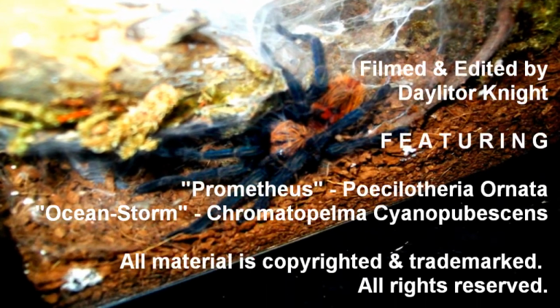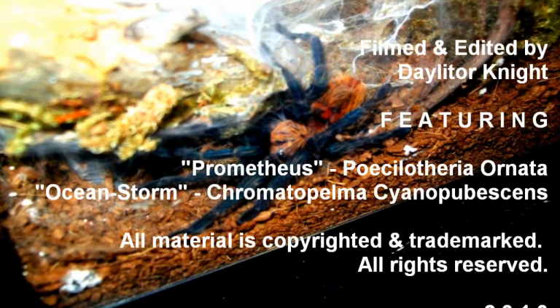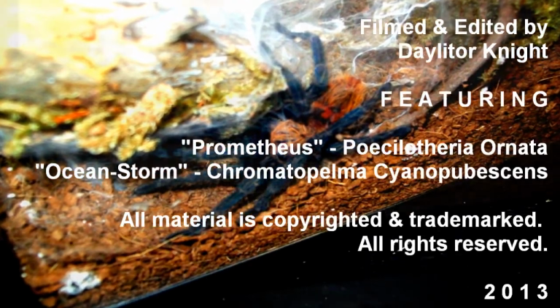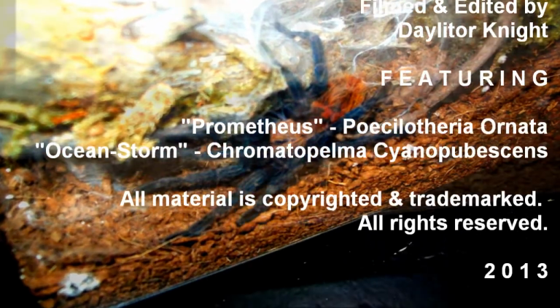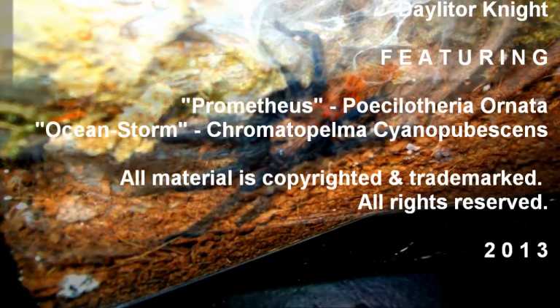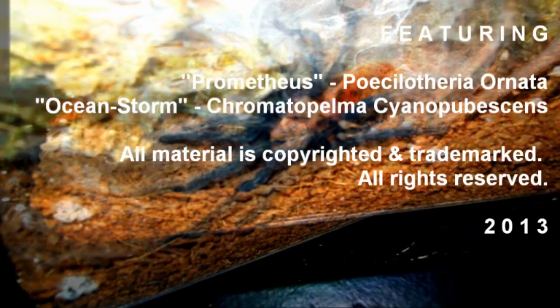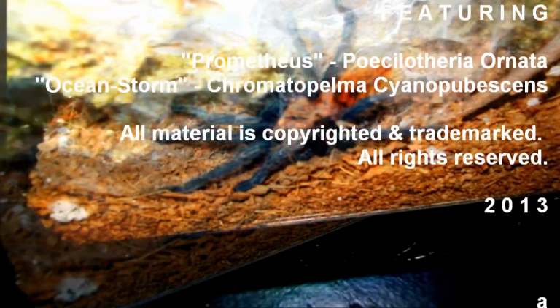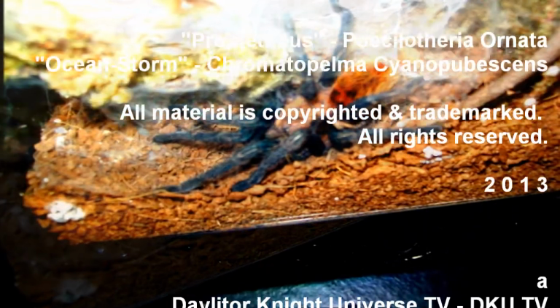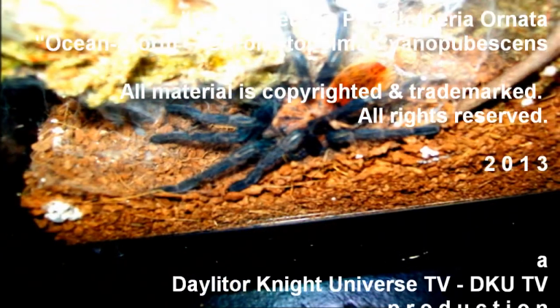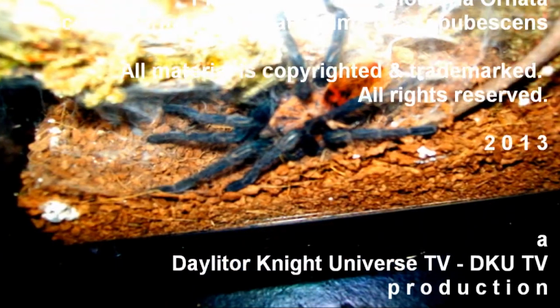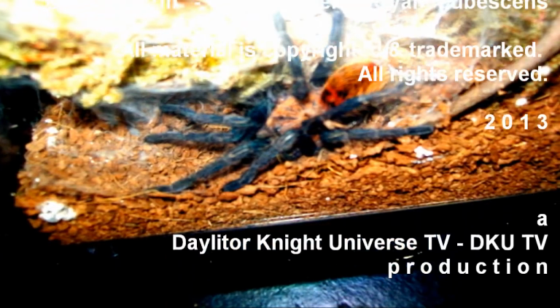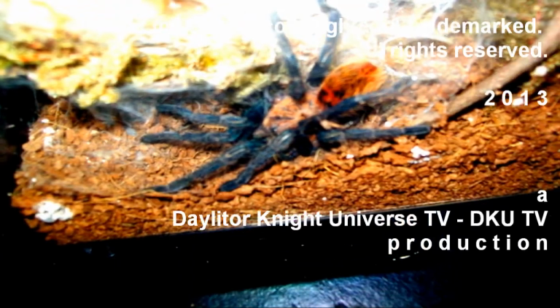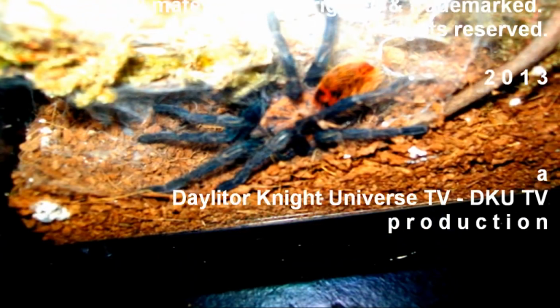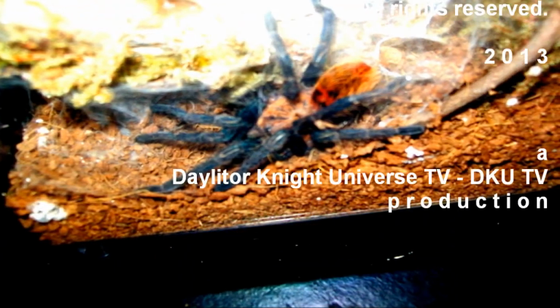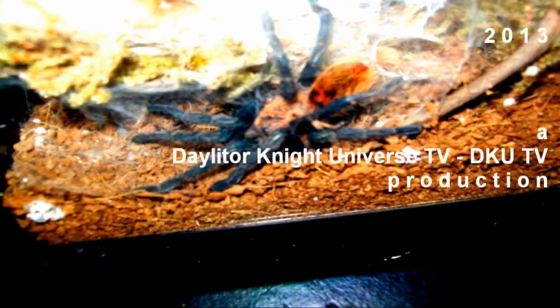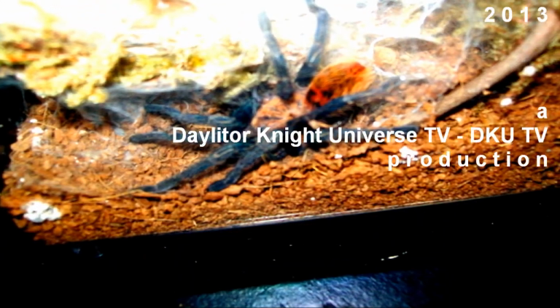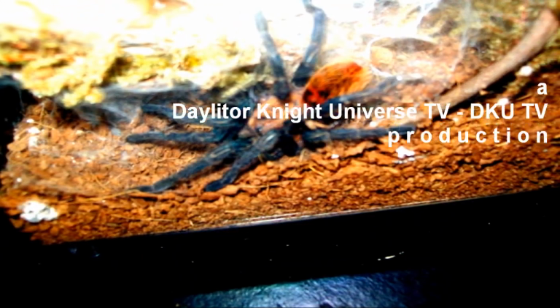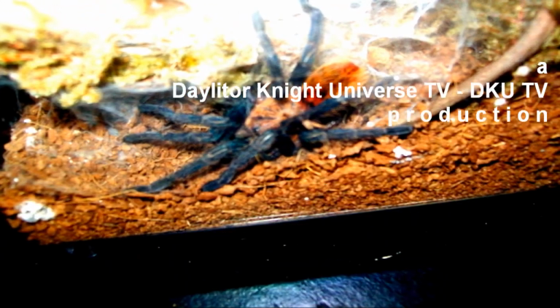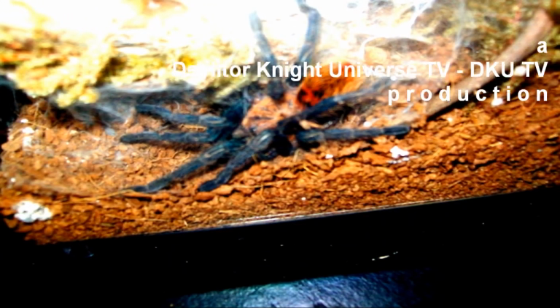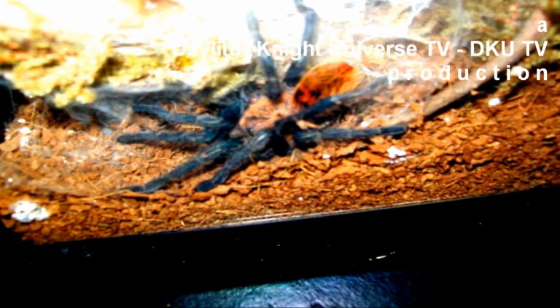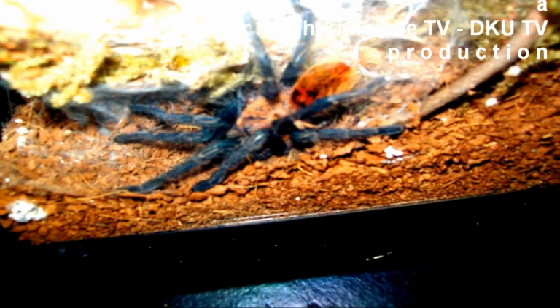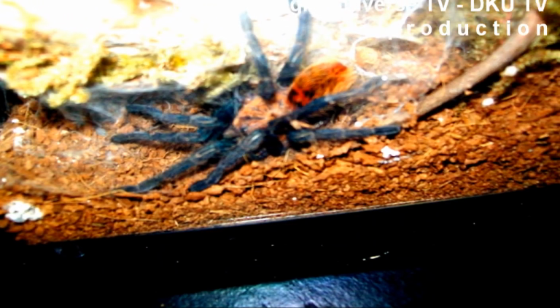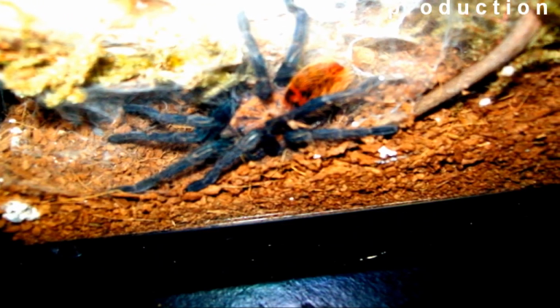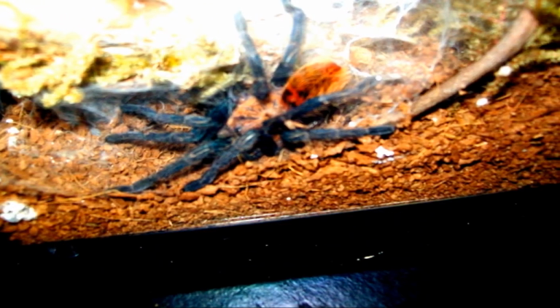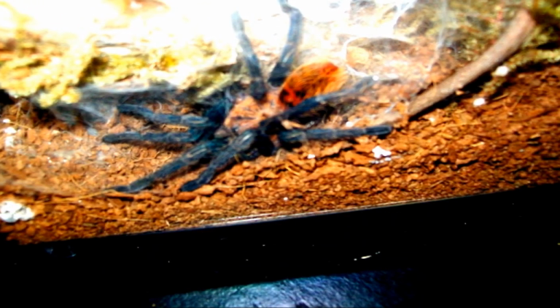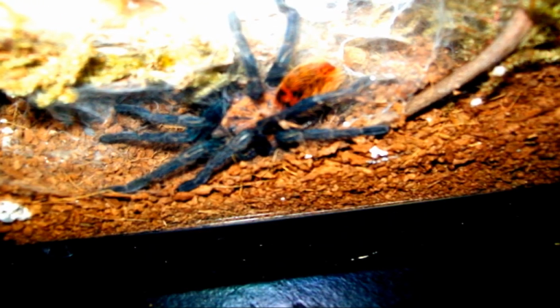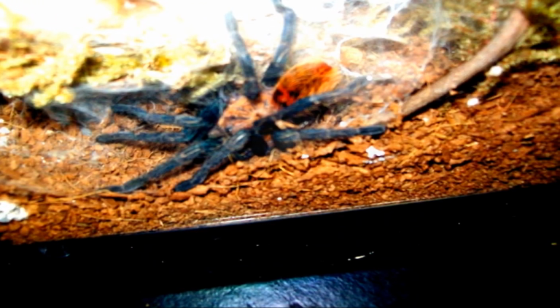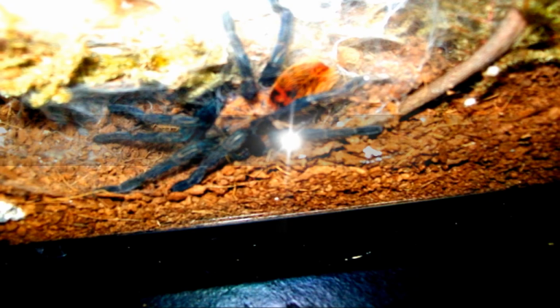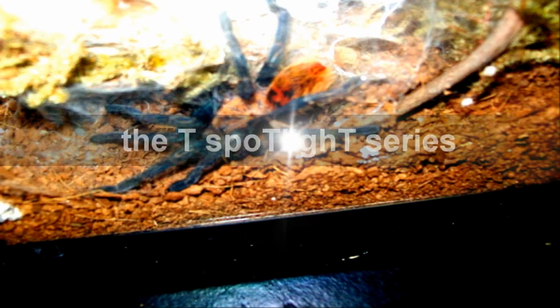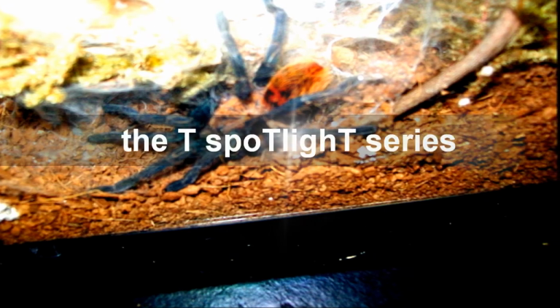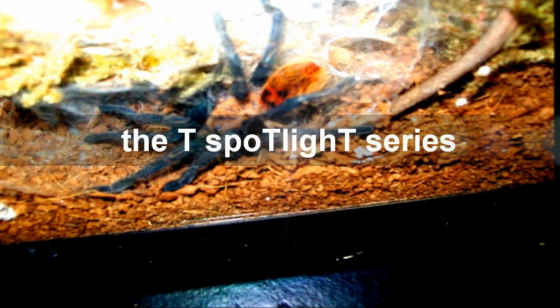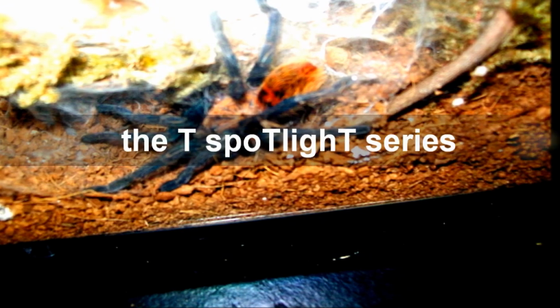Really an amazing T — I cannot wait to get more Green Bottle Blues. These are an awesome species. Thanks for watching guys, take care, have a good one.